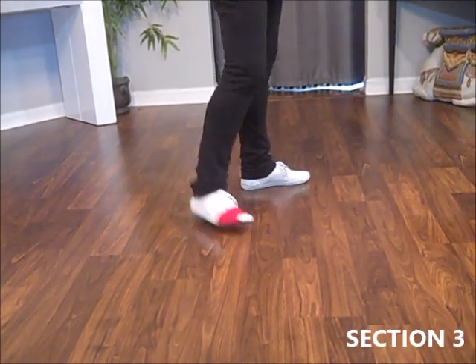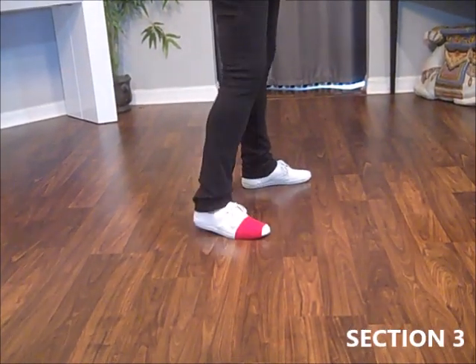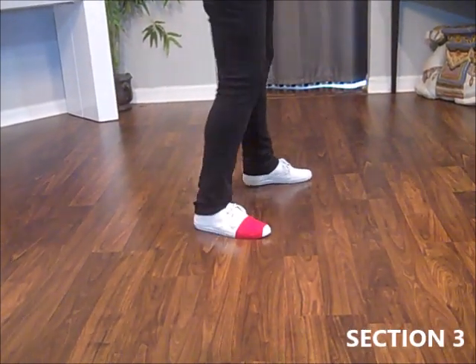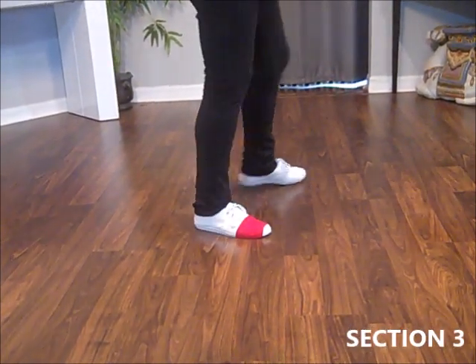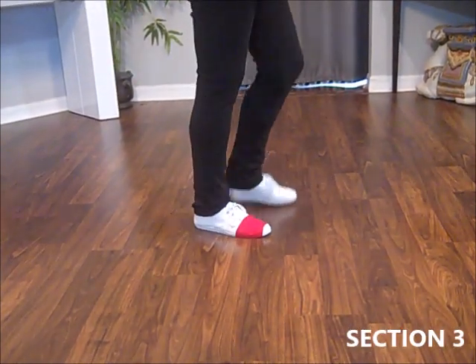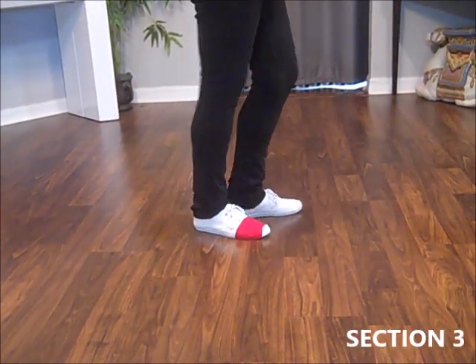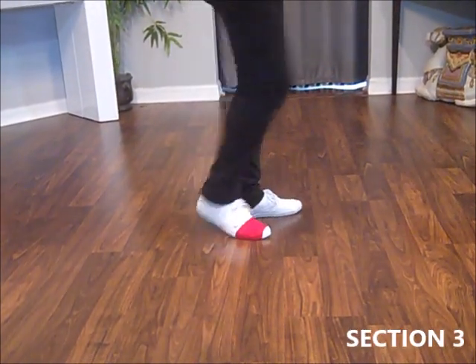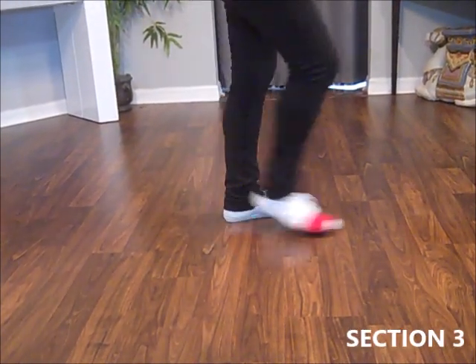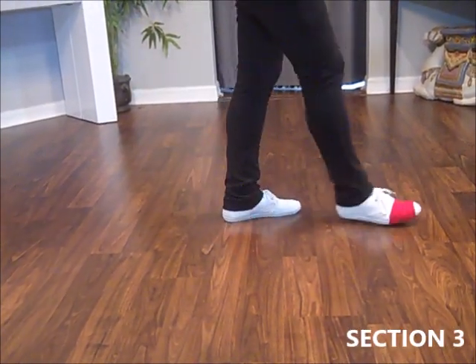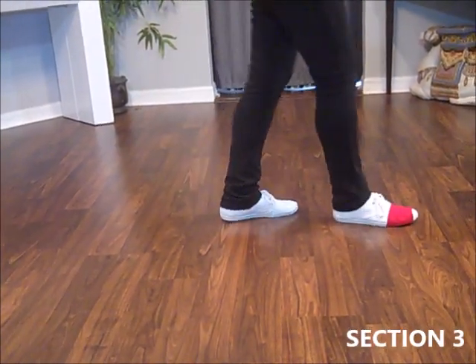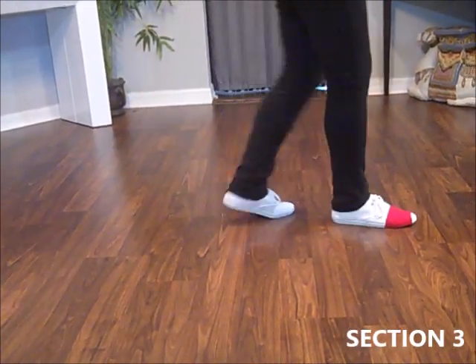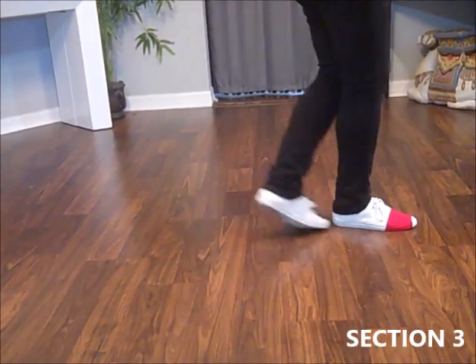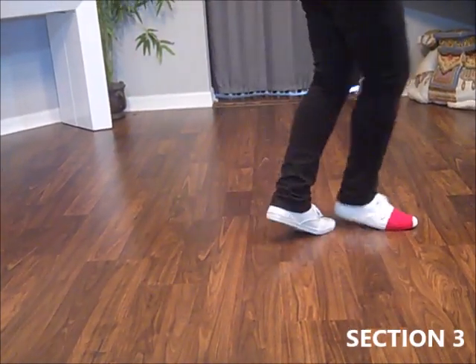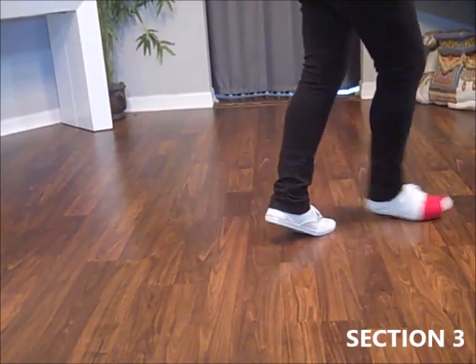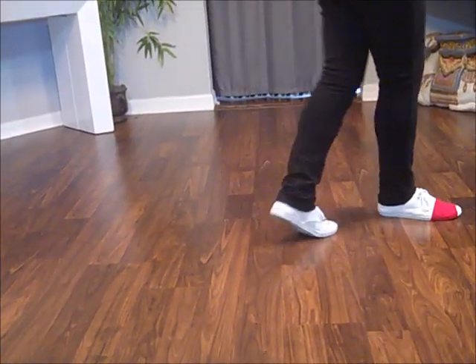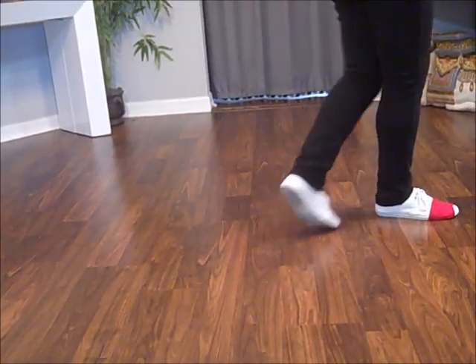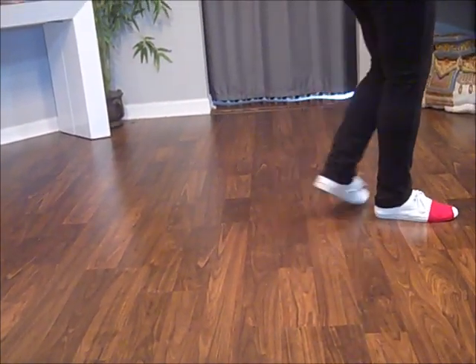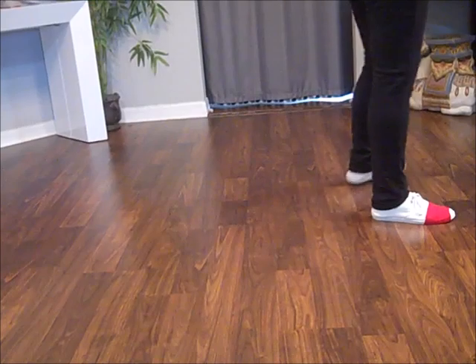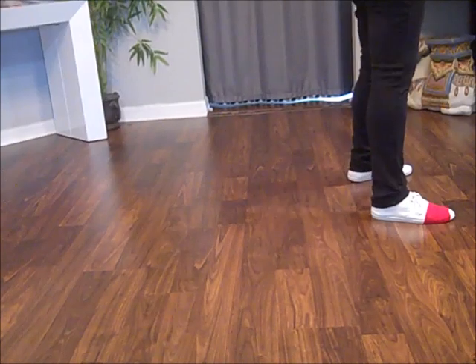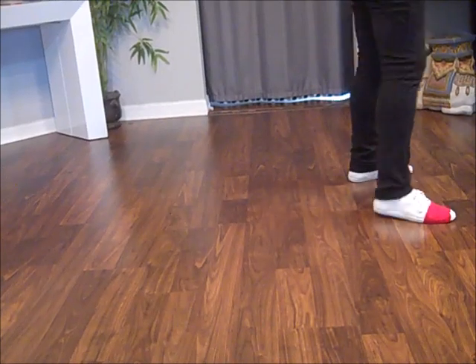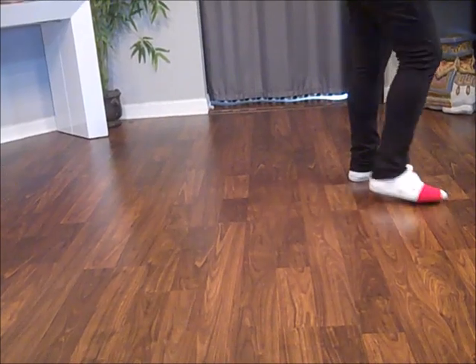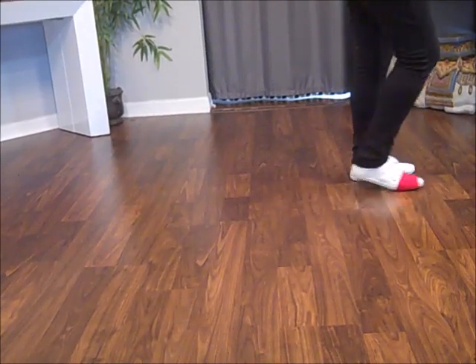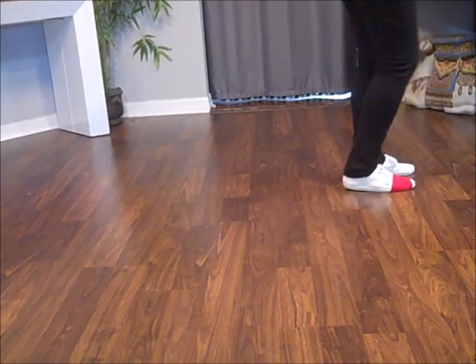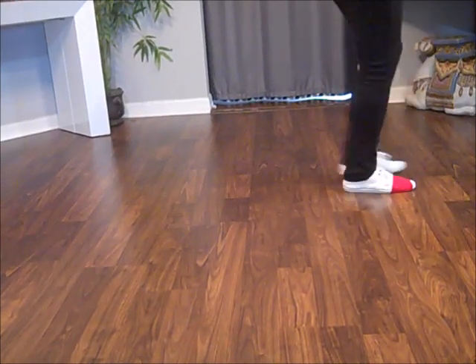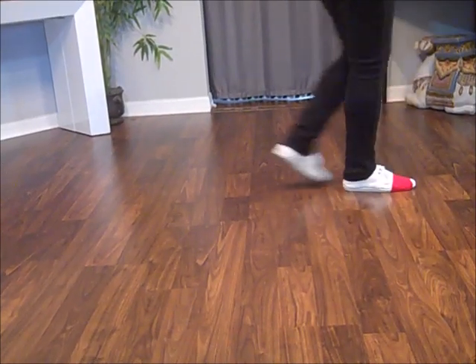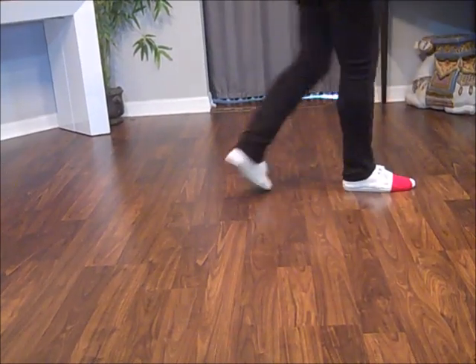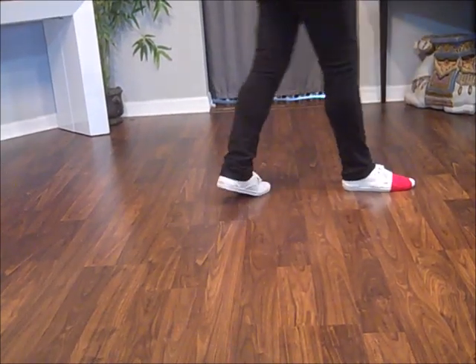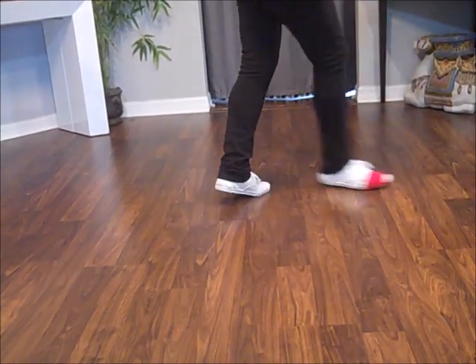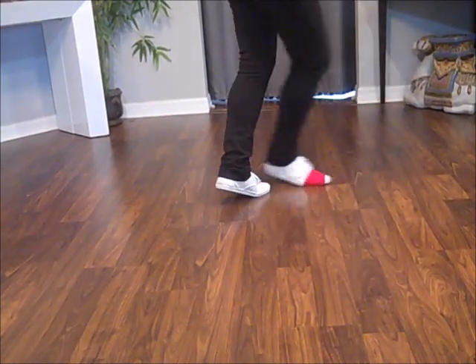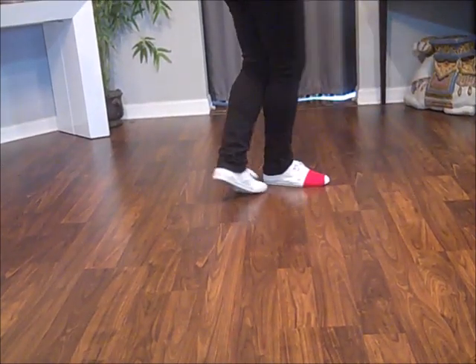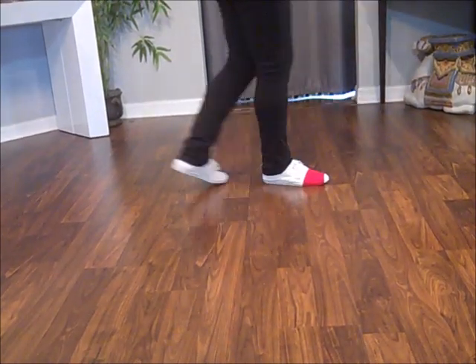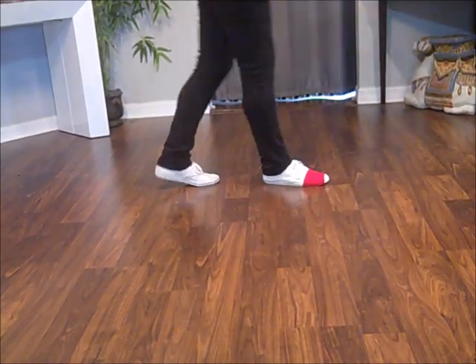Side together, step, lock, step, side together, back, lock, back.